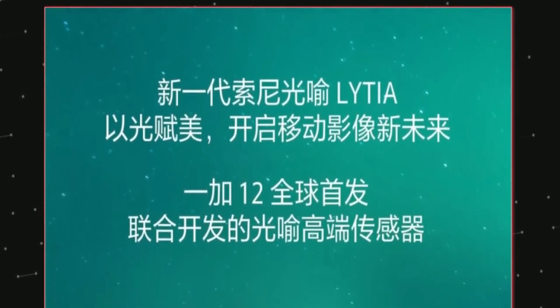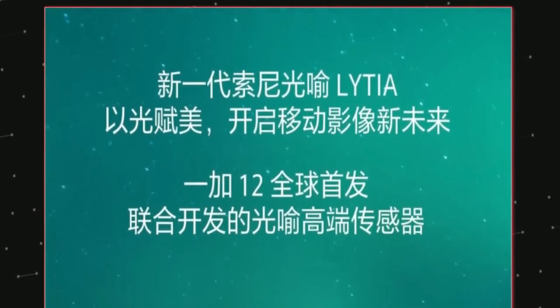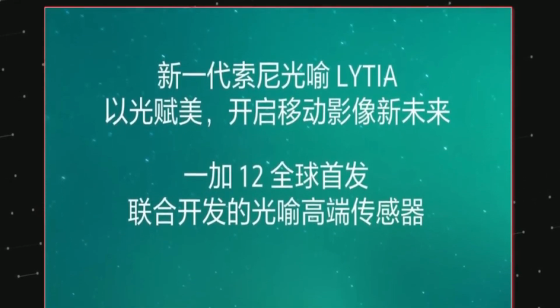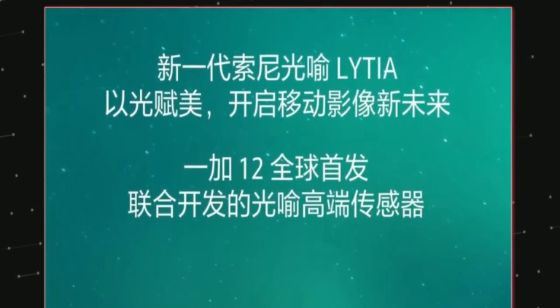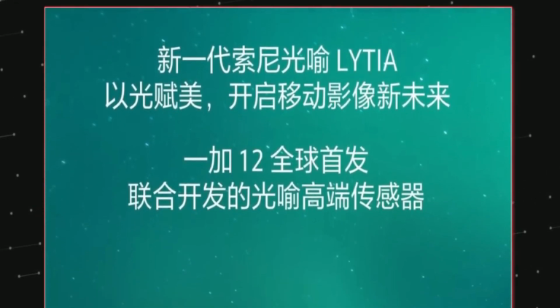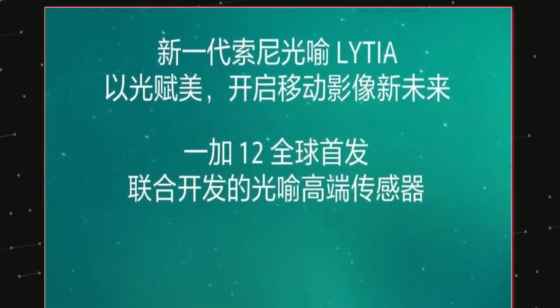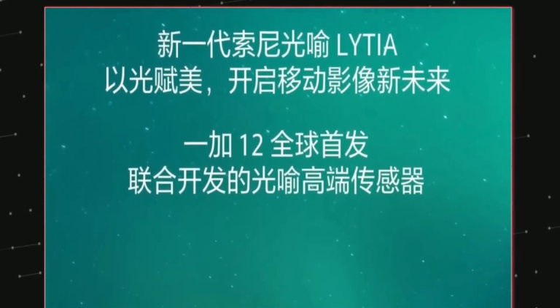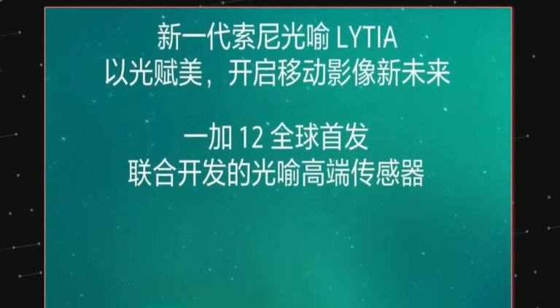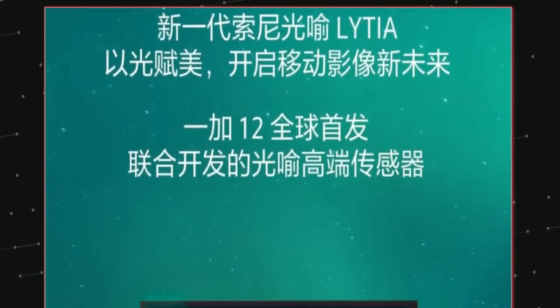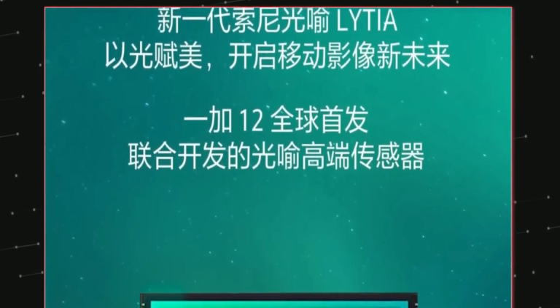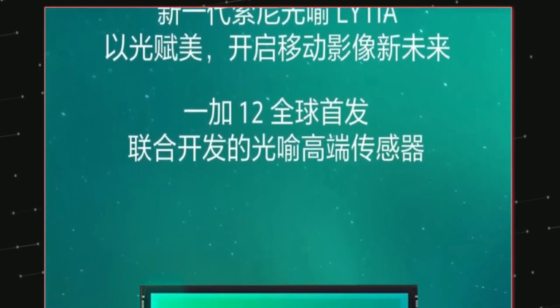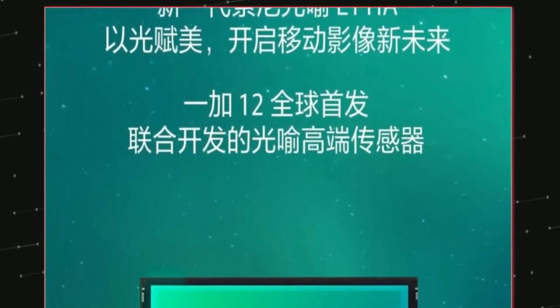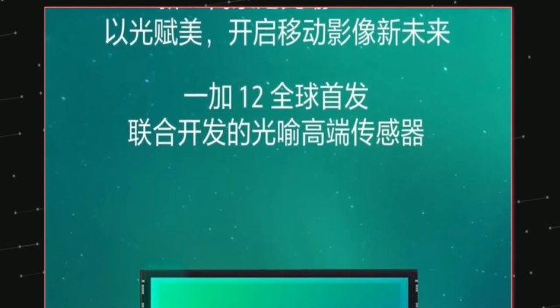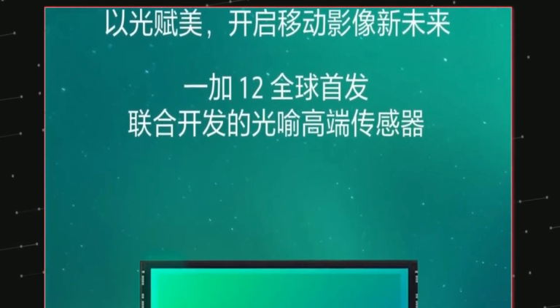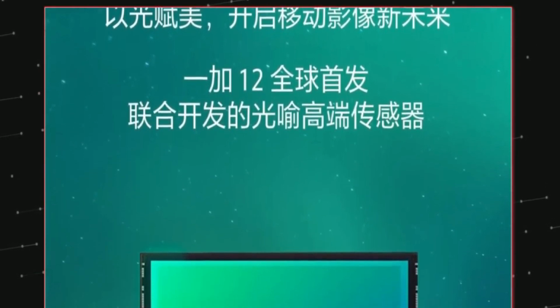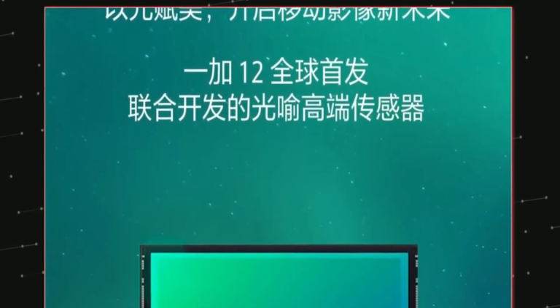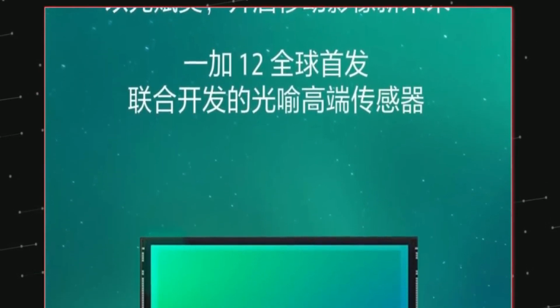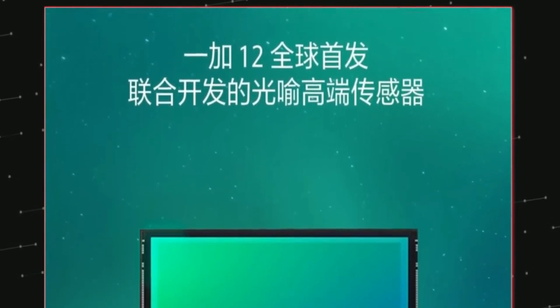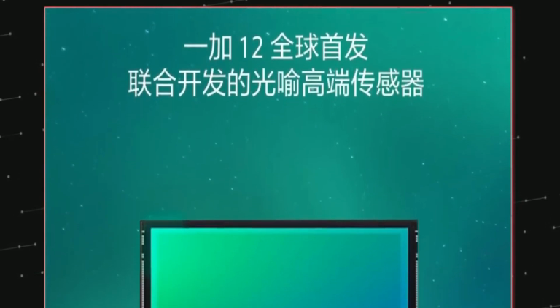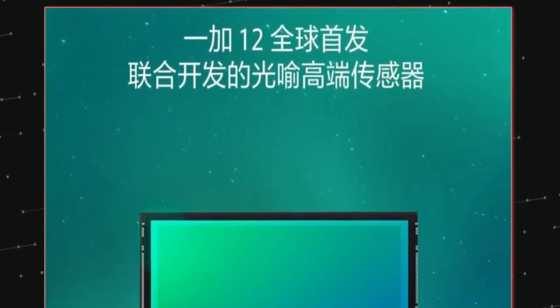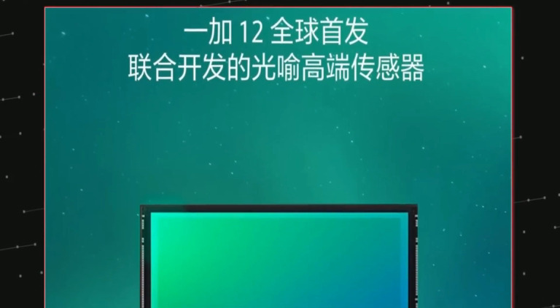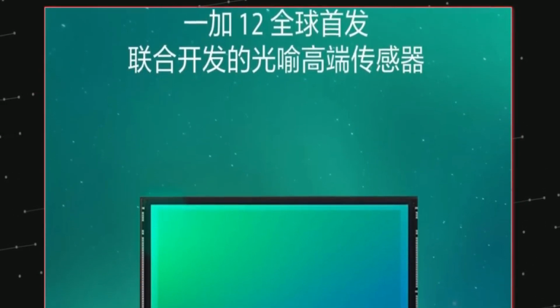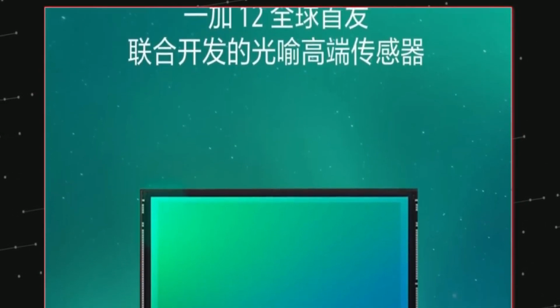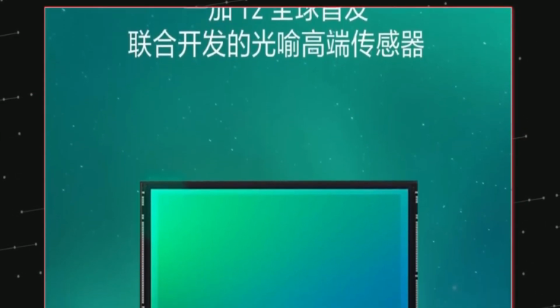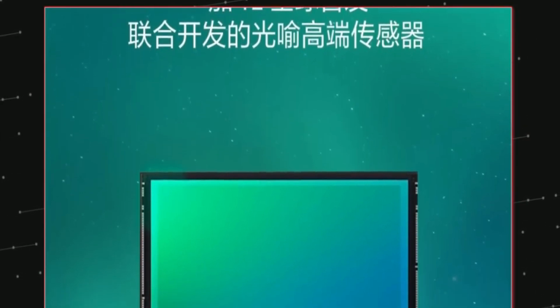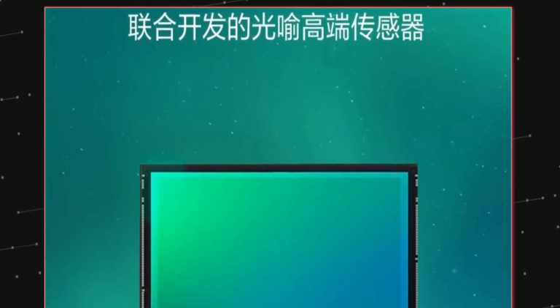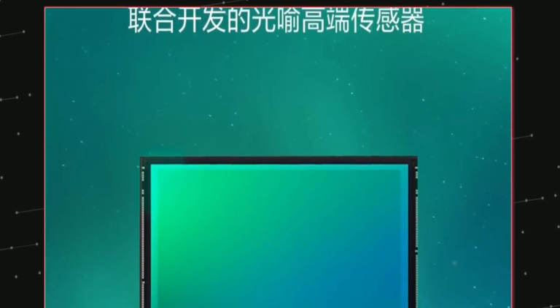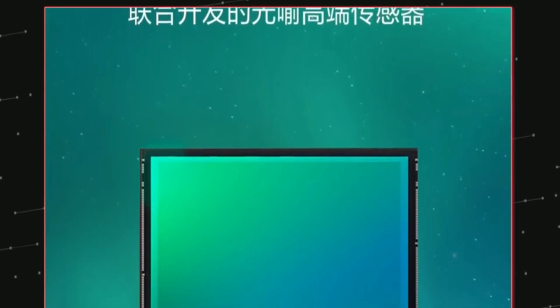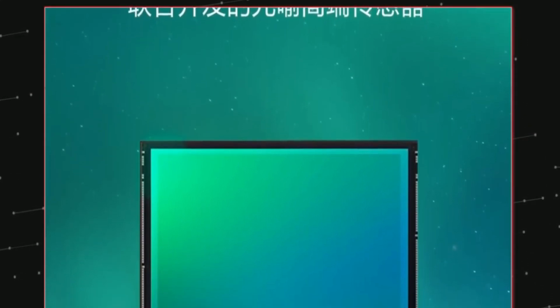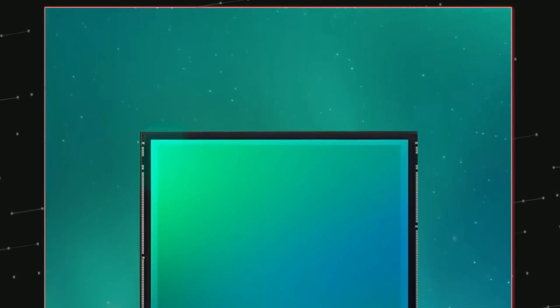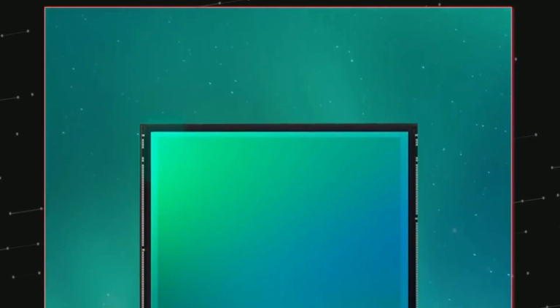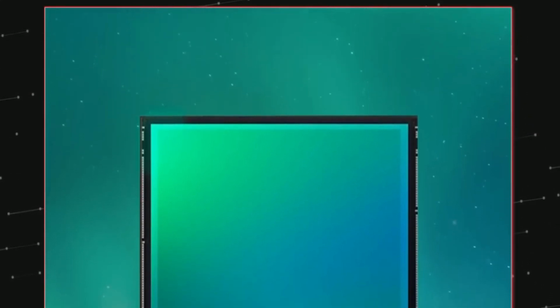If previous leaks are any indication, the device may run on Android 14-based OxygenOS 14.